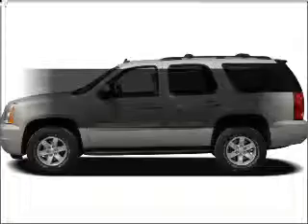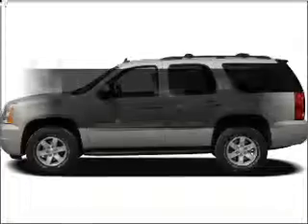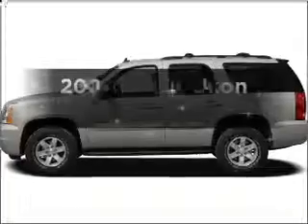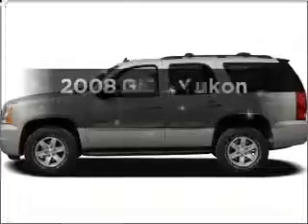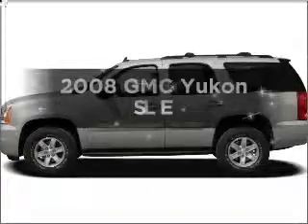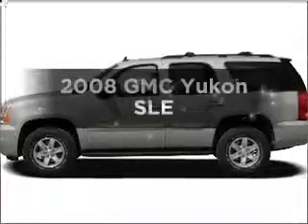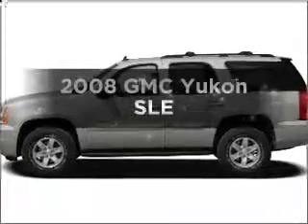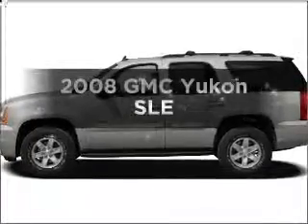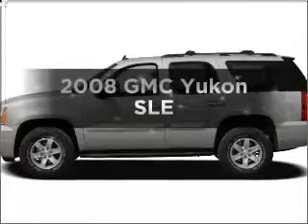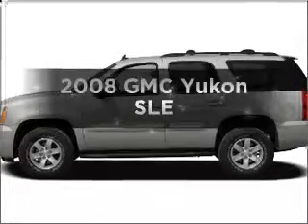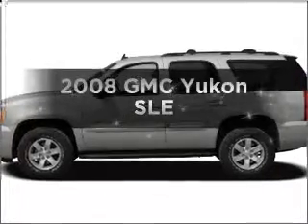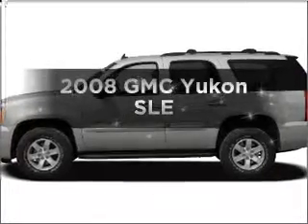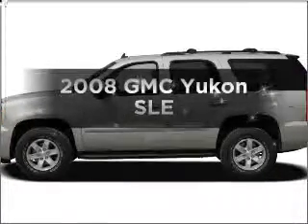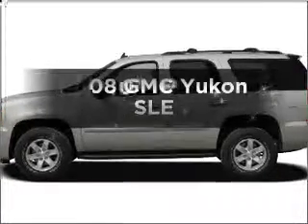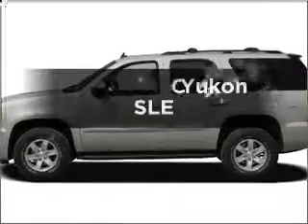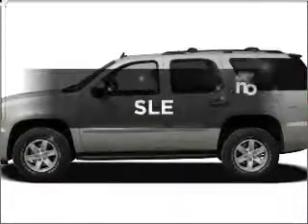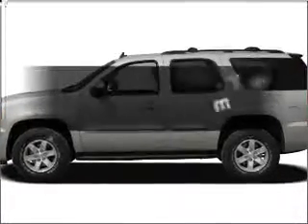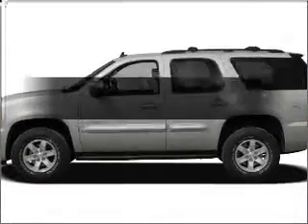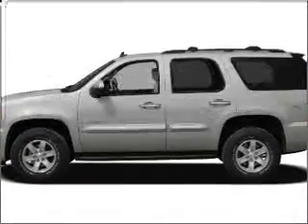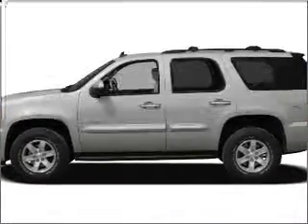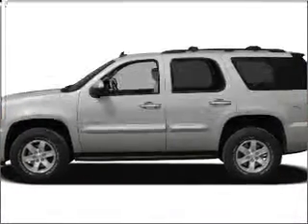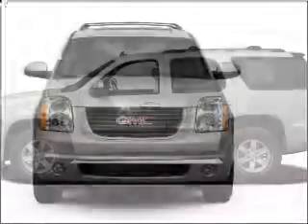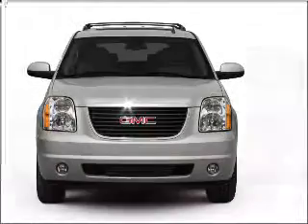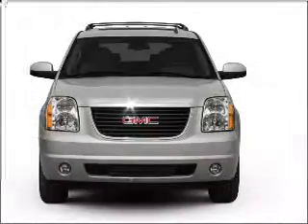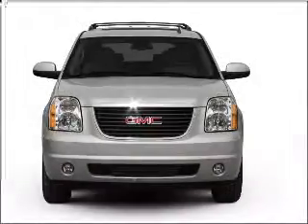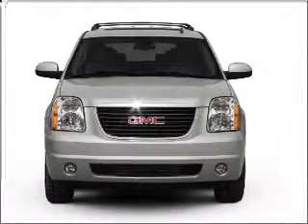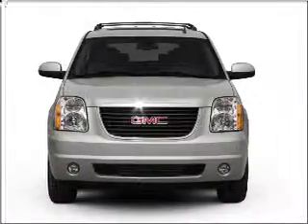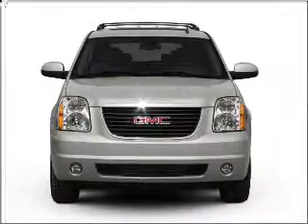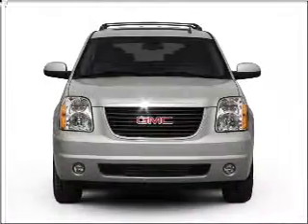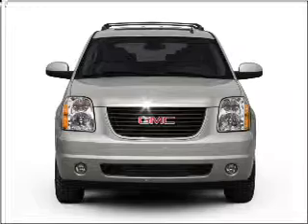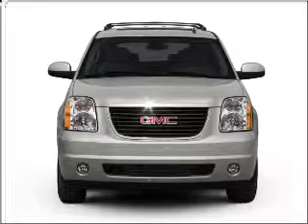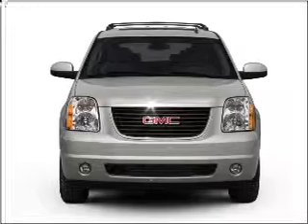Introducing the 2008 GMC Yukon. If you're looking for a first-rate auto, this one could be yours today.